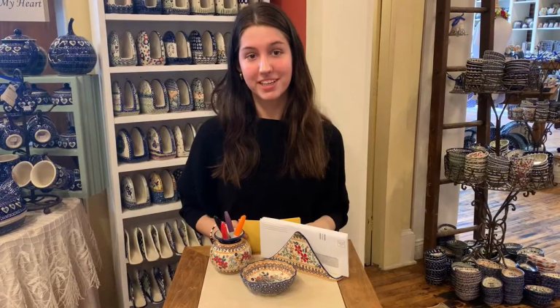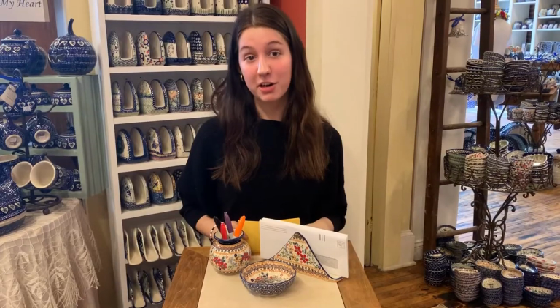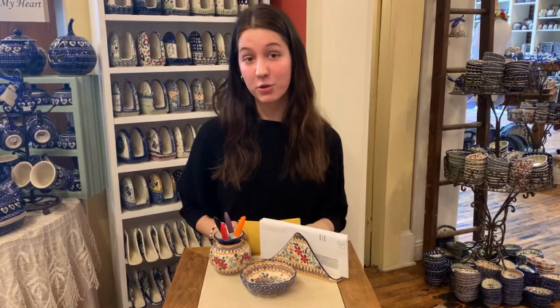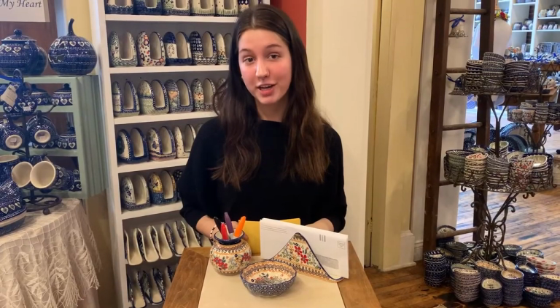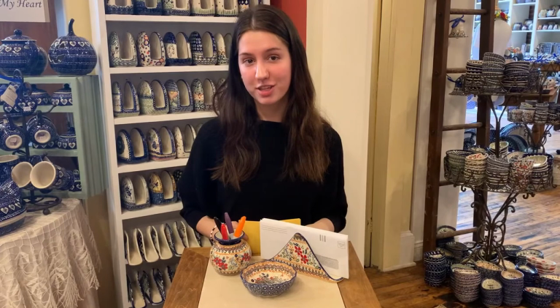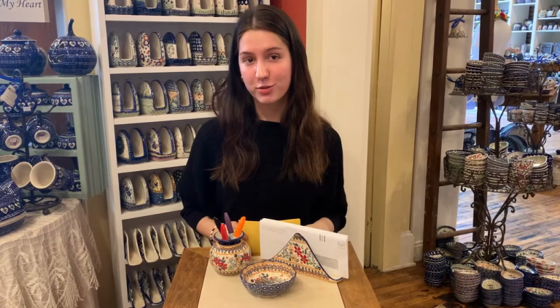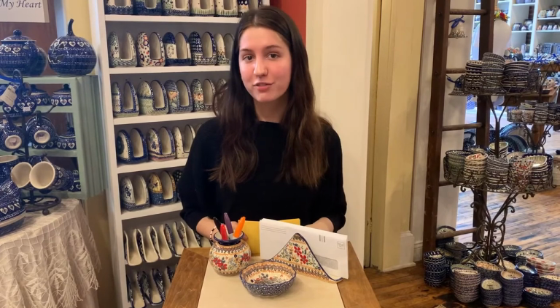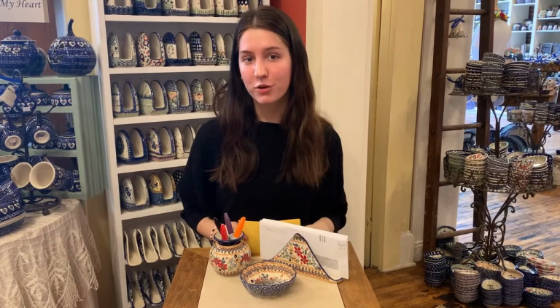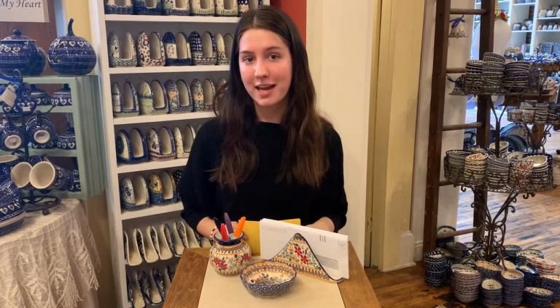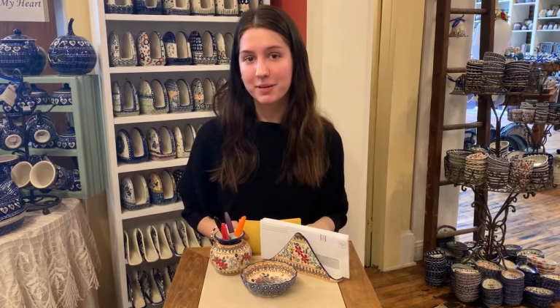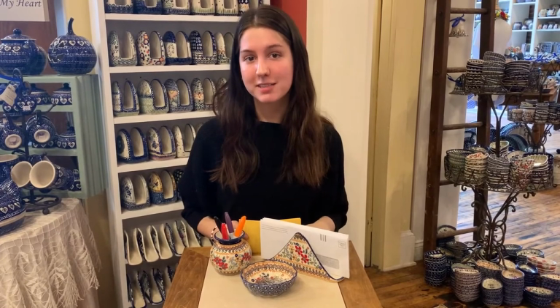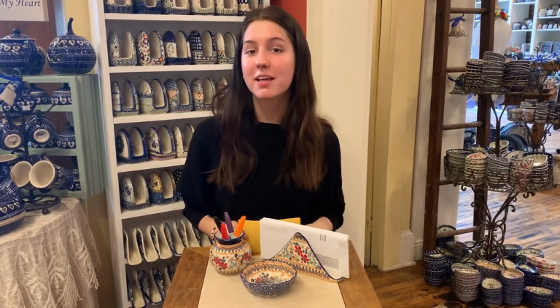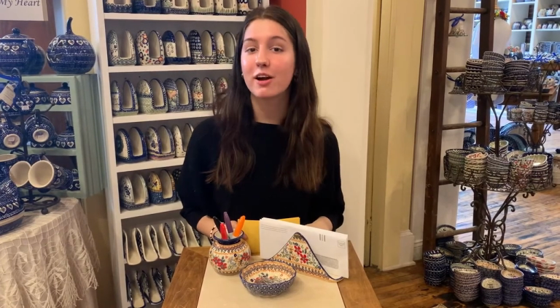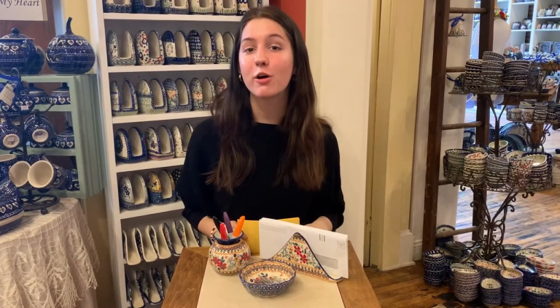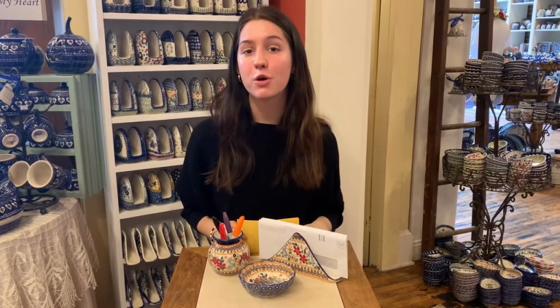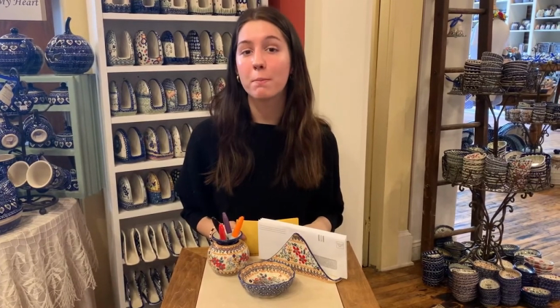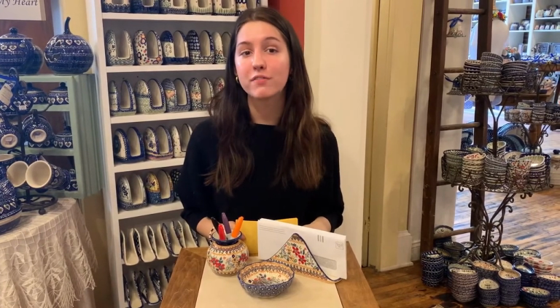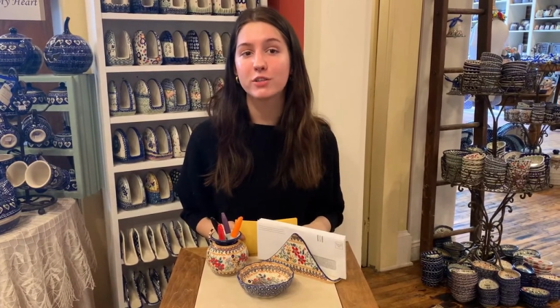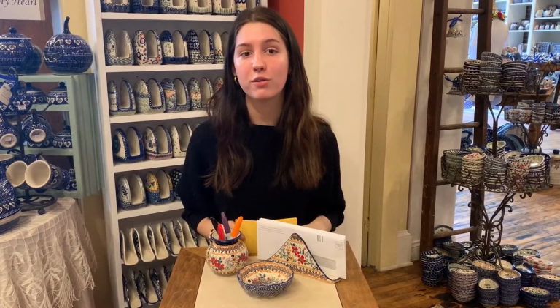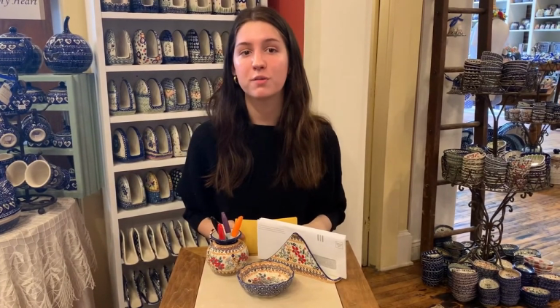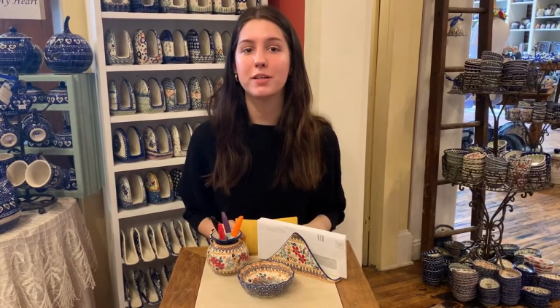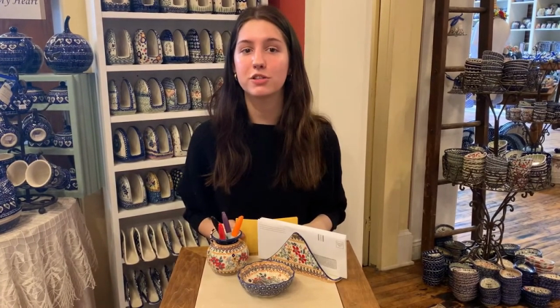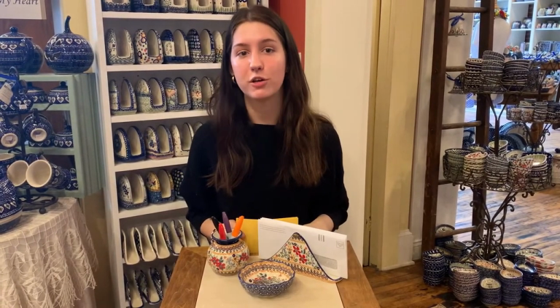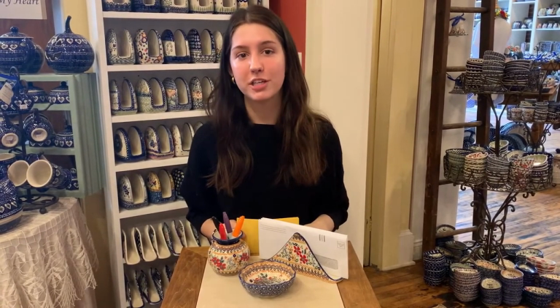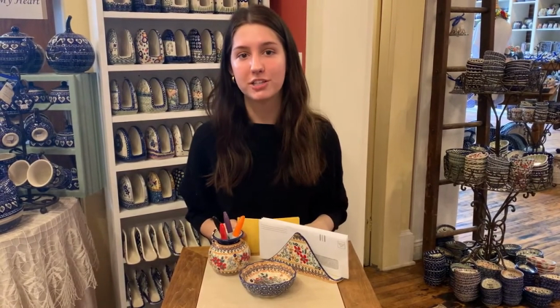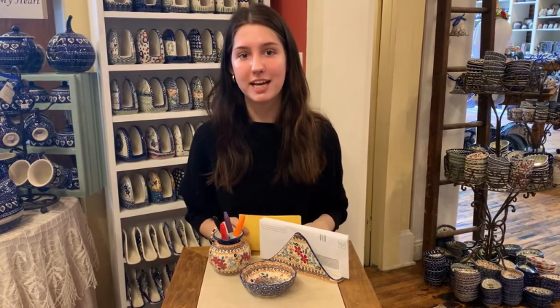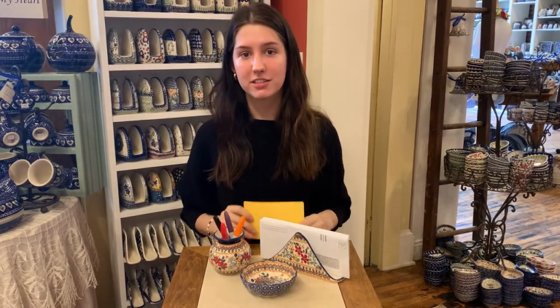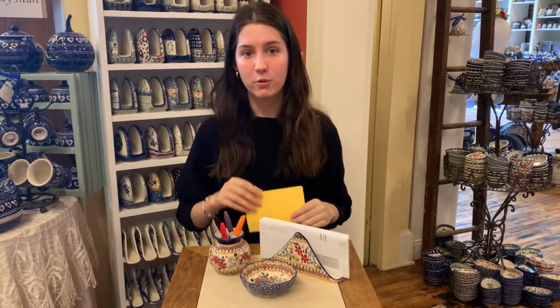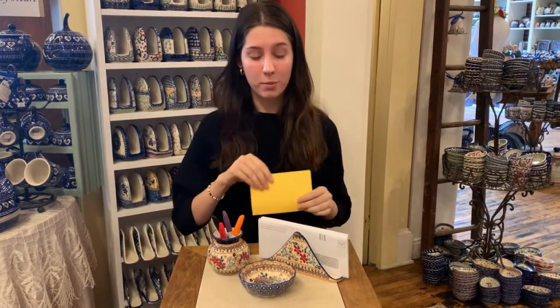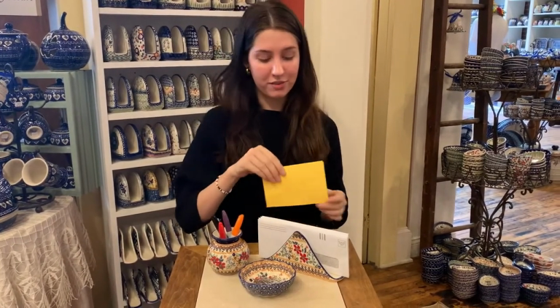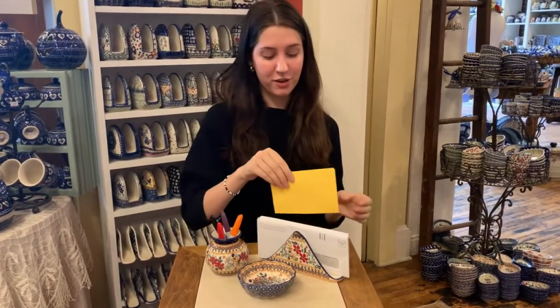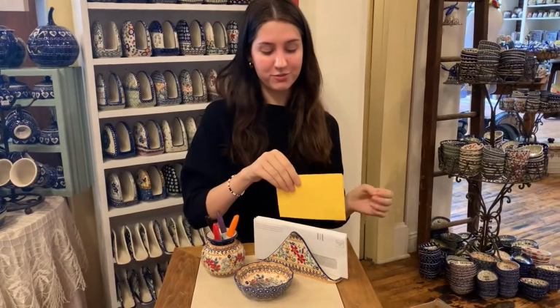Not only are these great for holding napkins, they're also a perfect holder for bills or notes at your desk or by the phone.